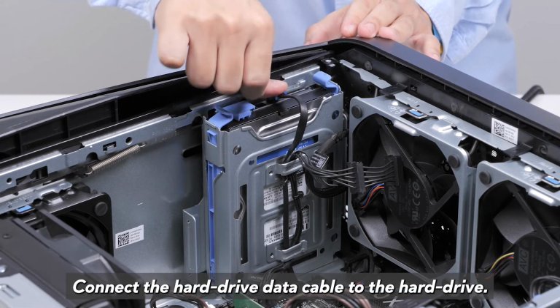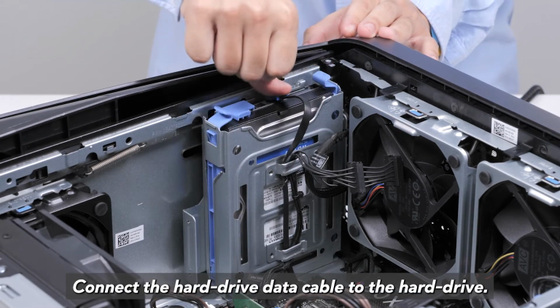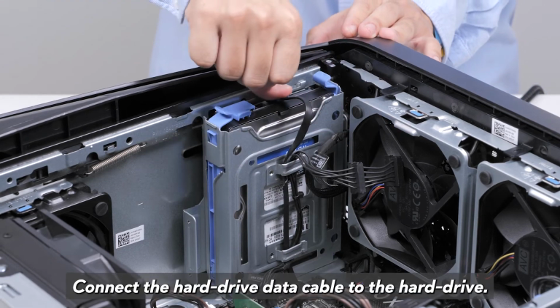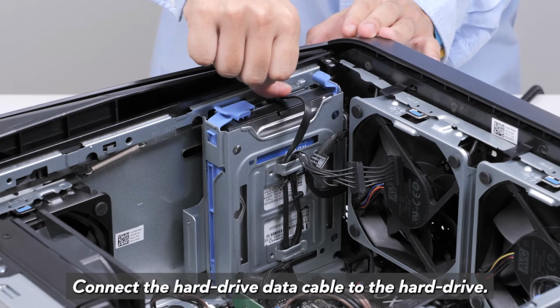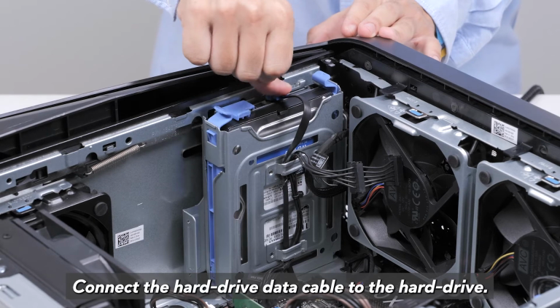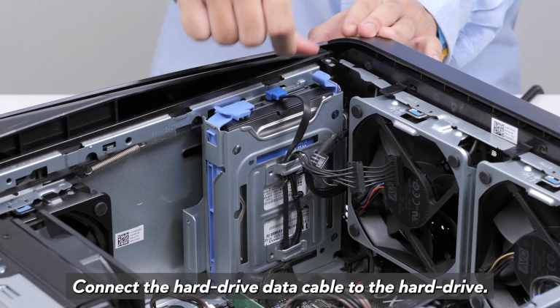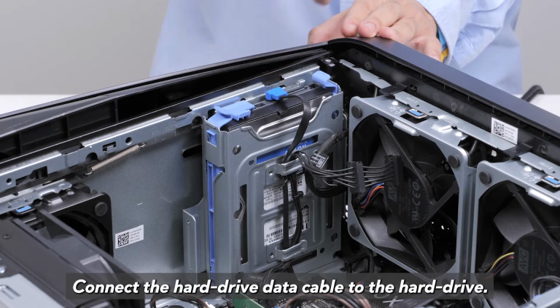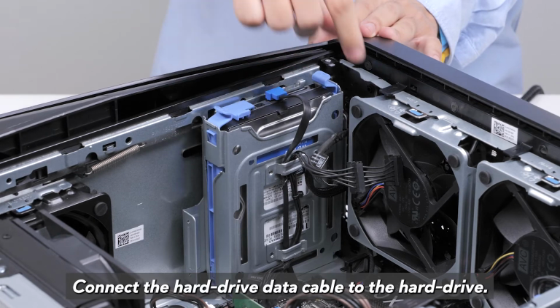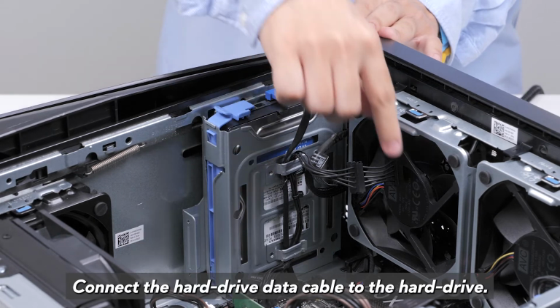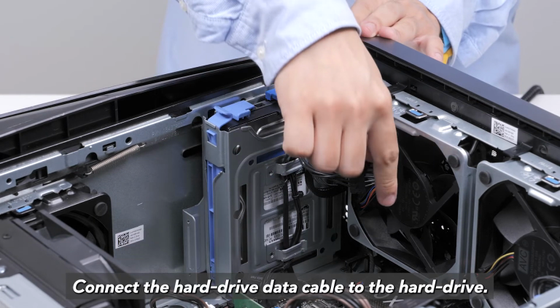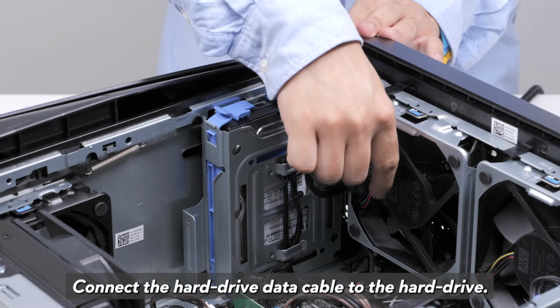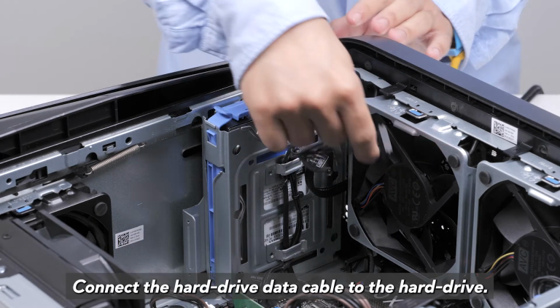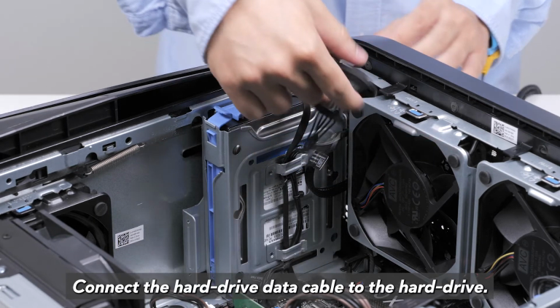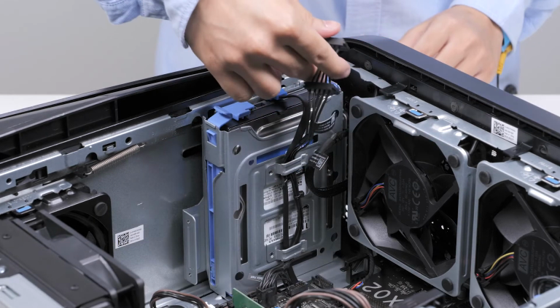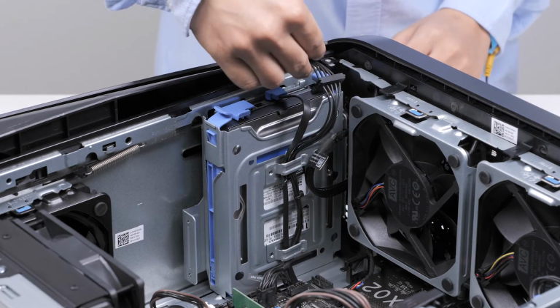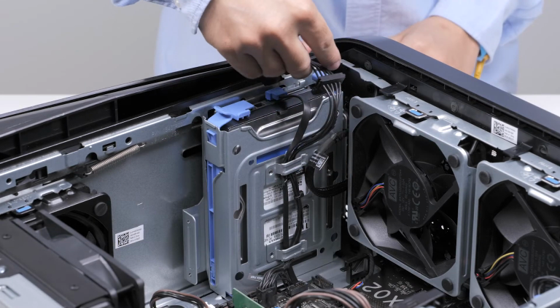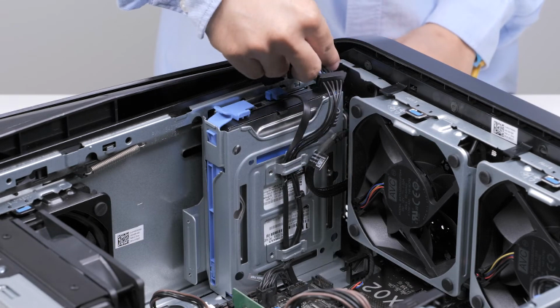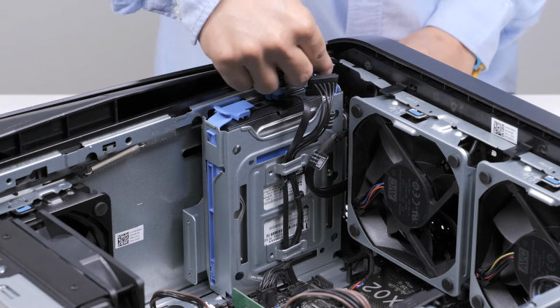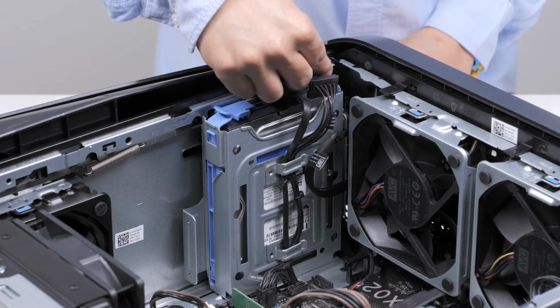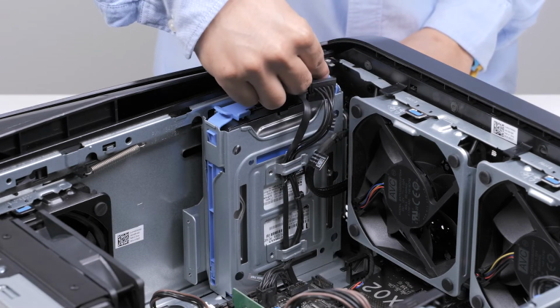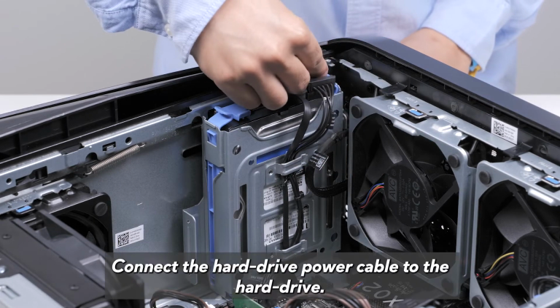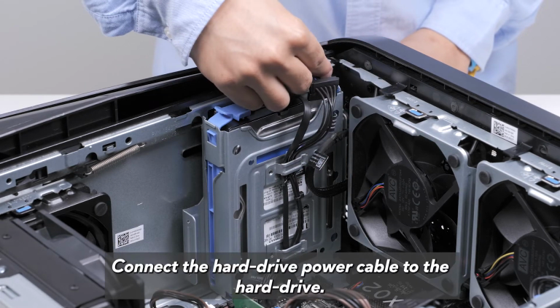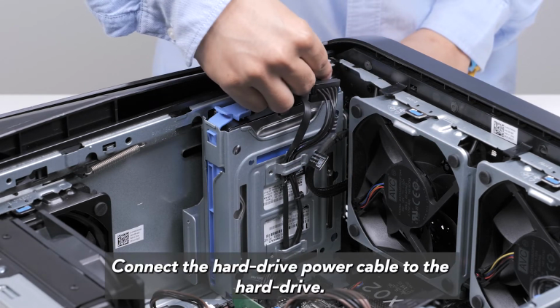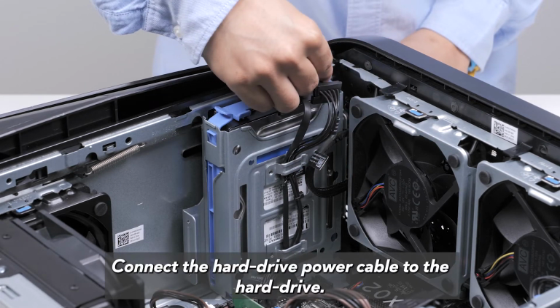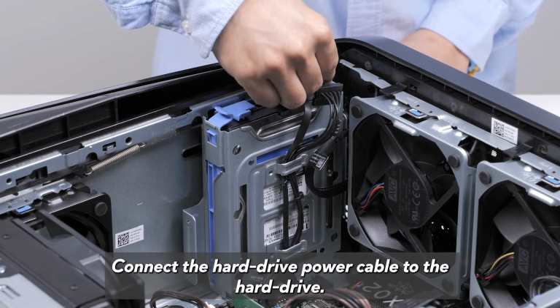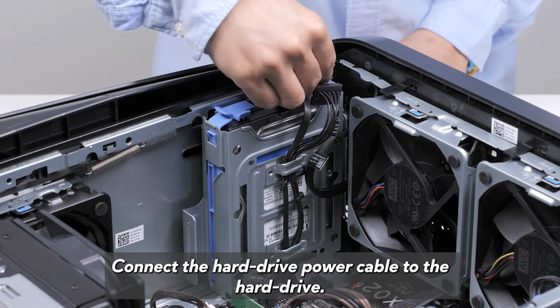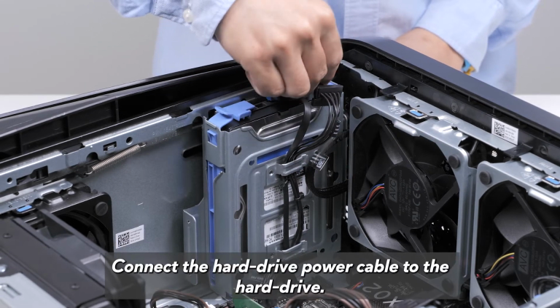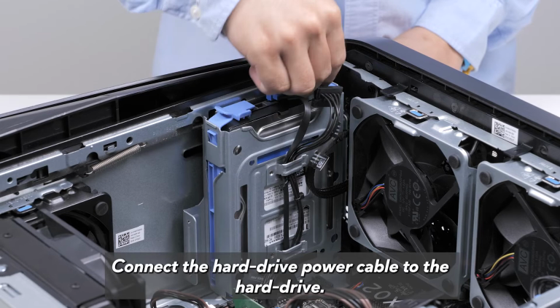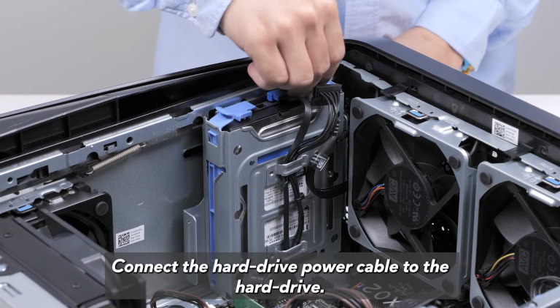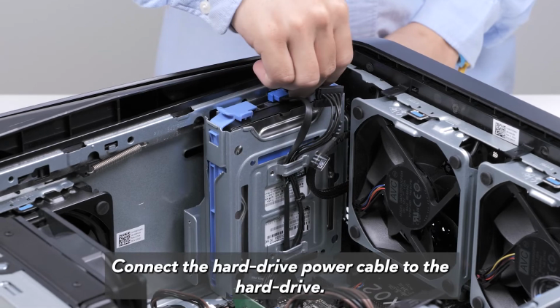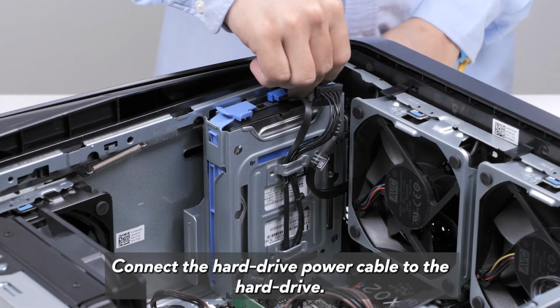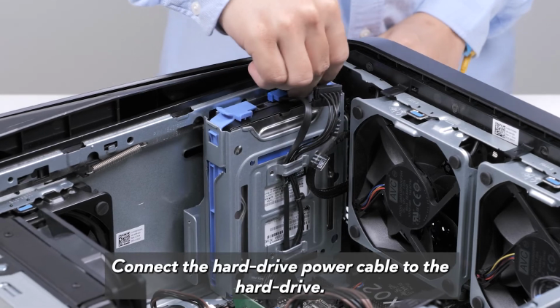Connect the hard drive data cable to the hard drive. Connect the hard drive power cable to the hard drive.